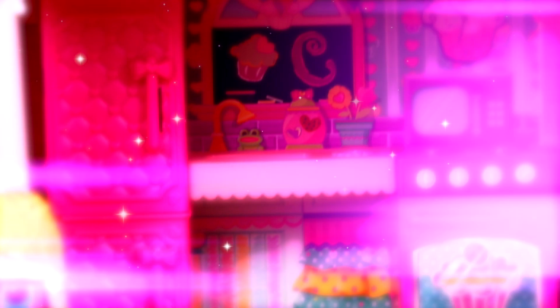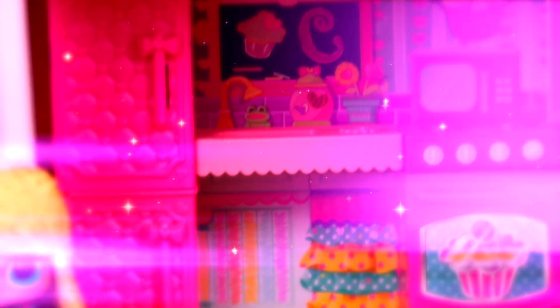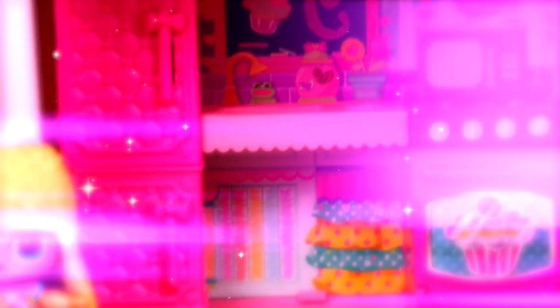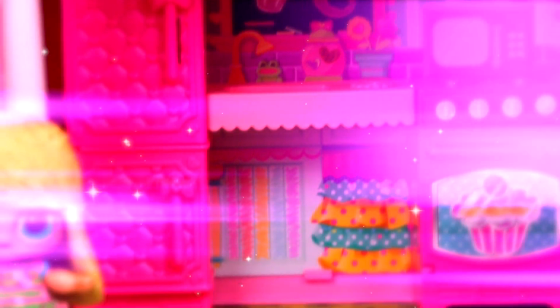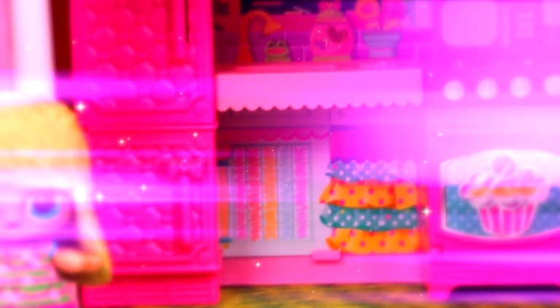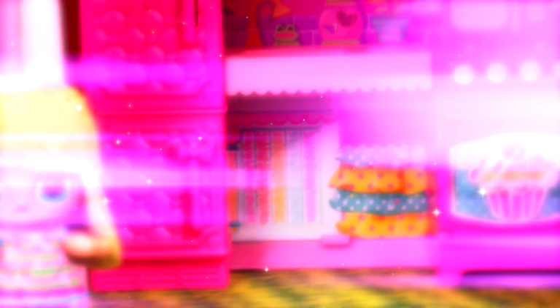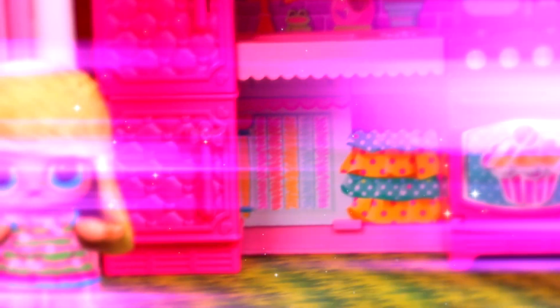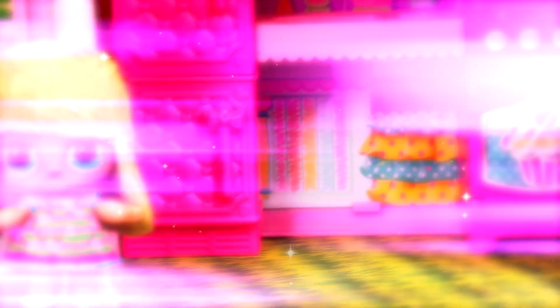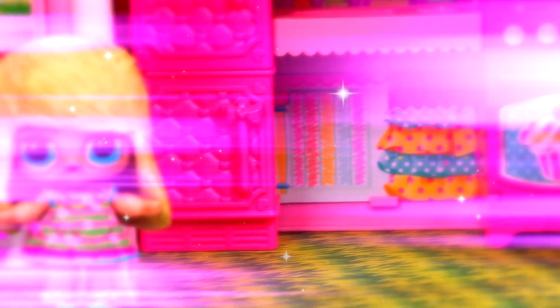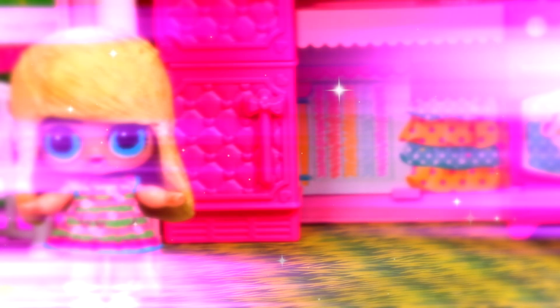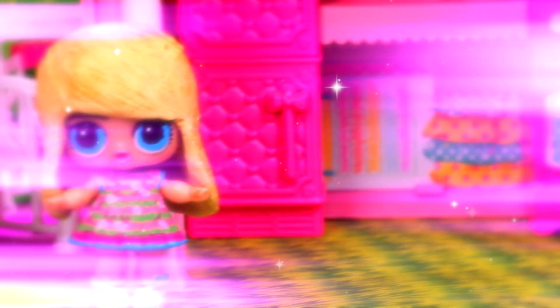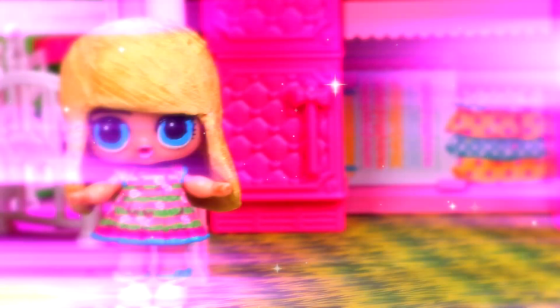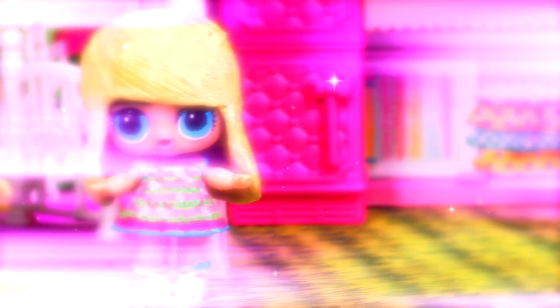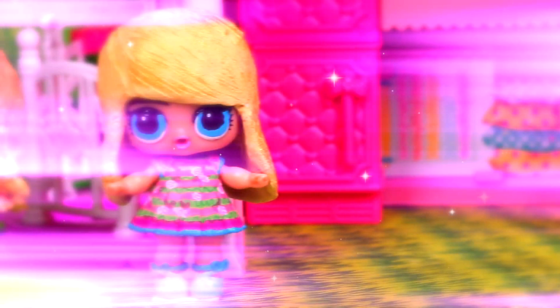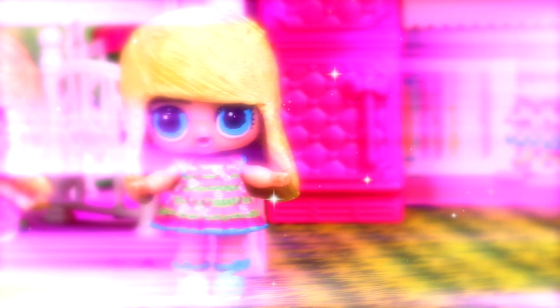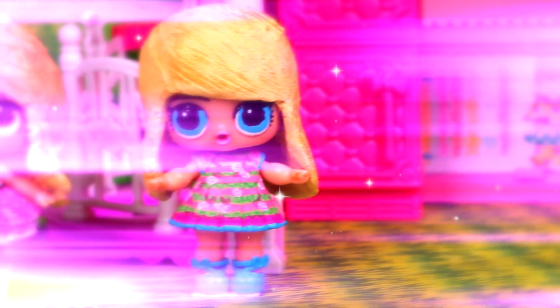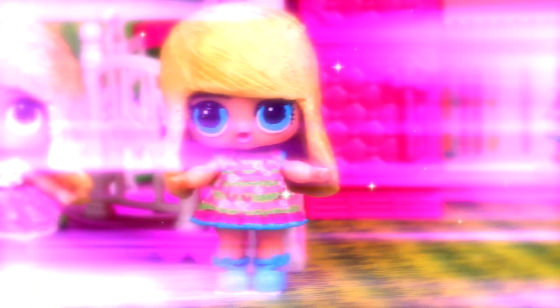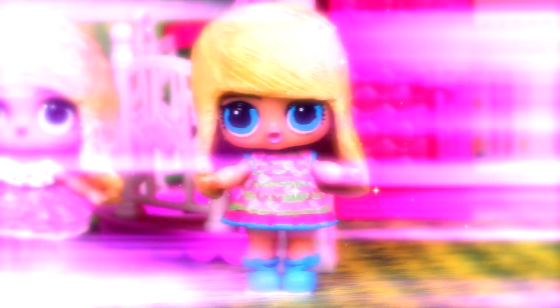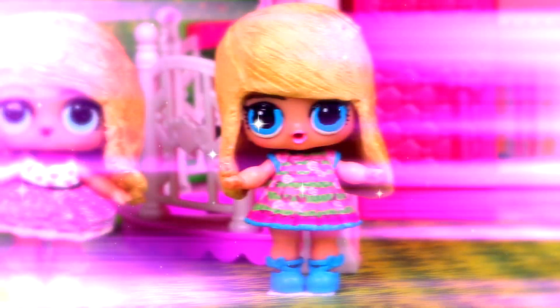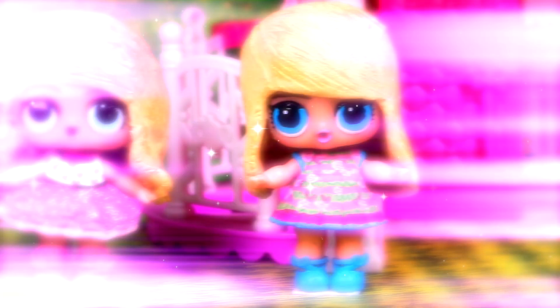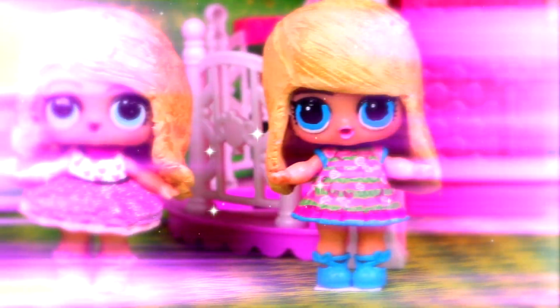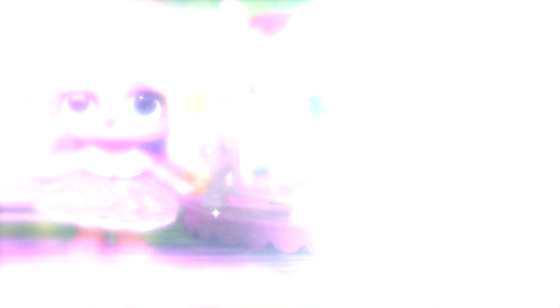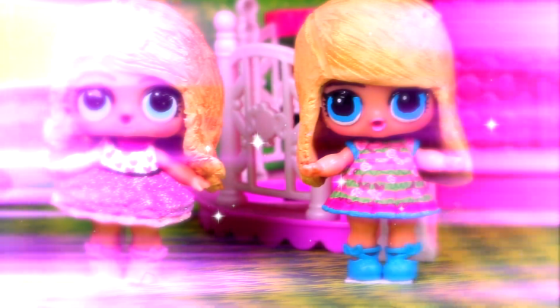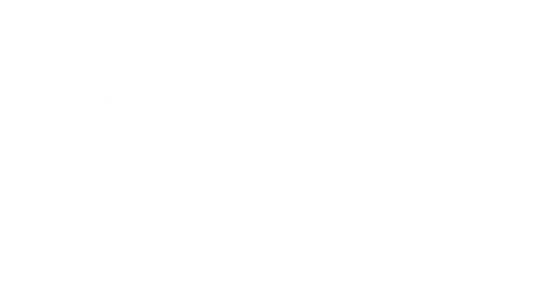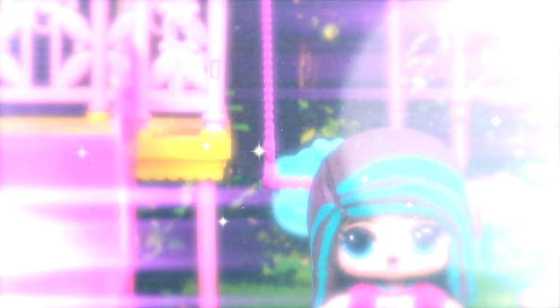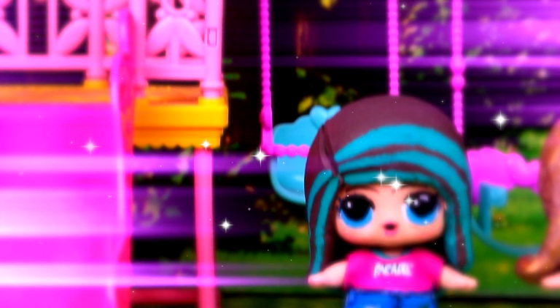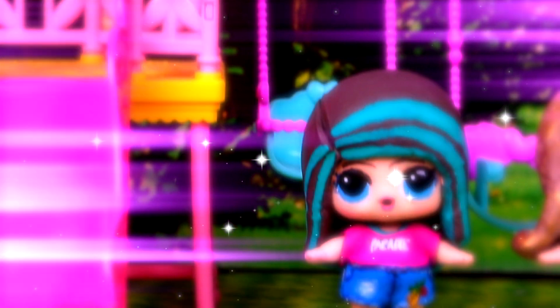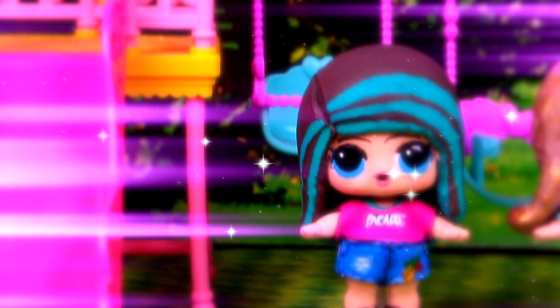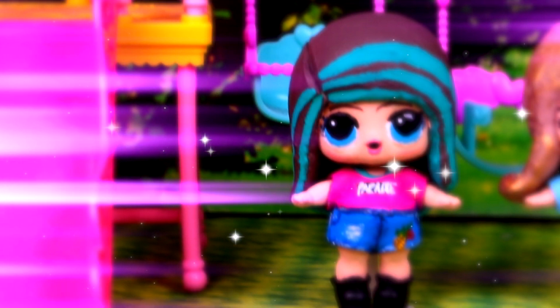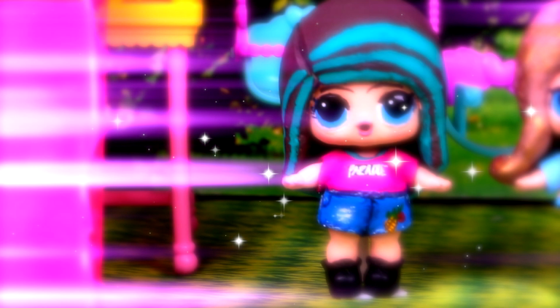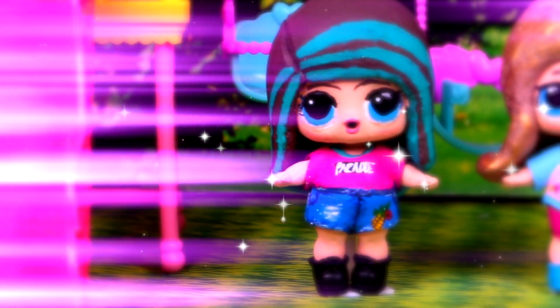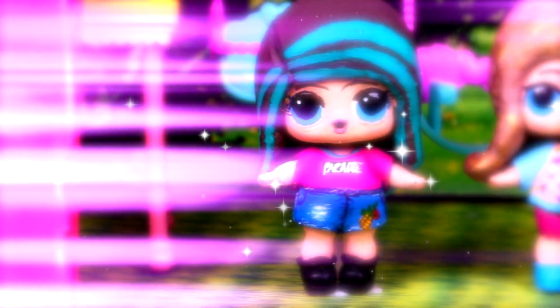I'm a Barbie girl in the Barbie world. I think it's fantastic!